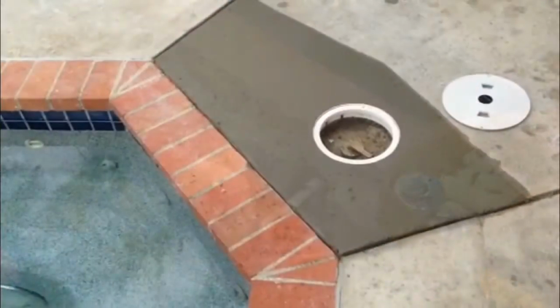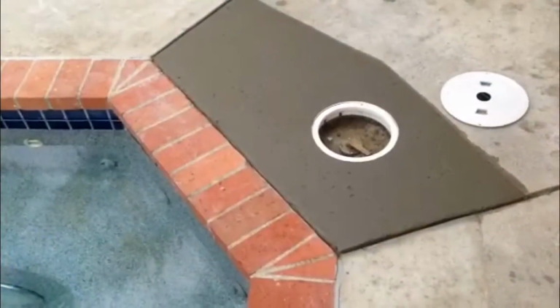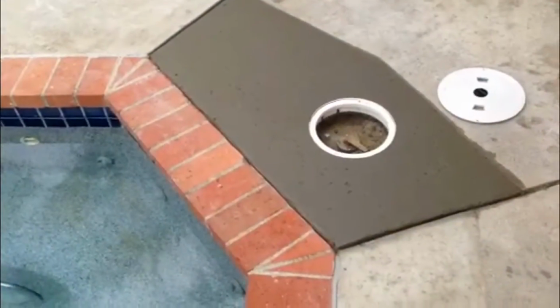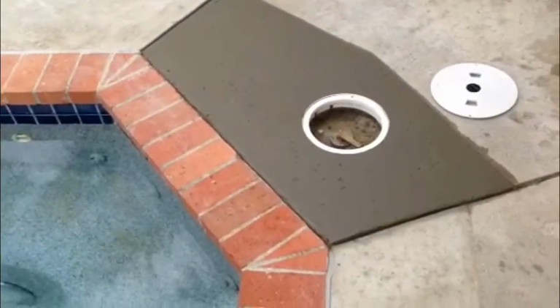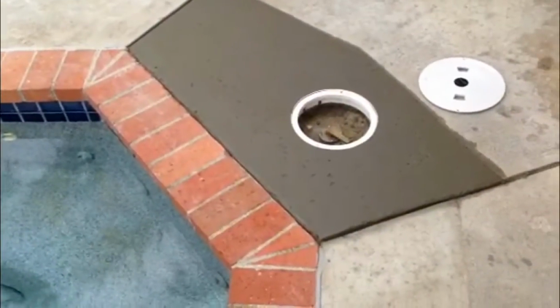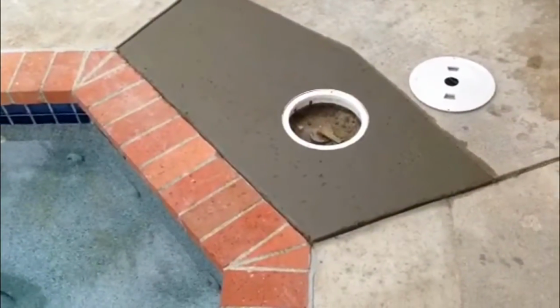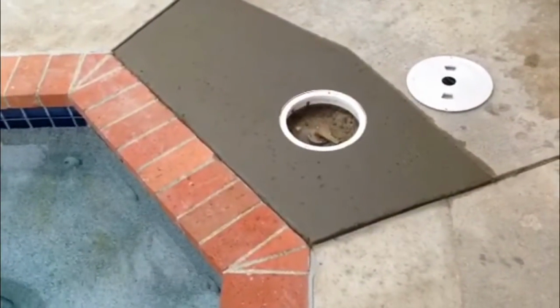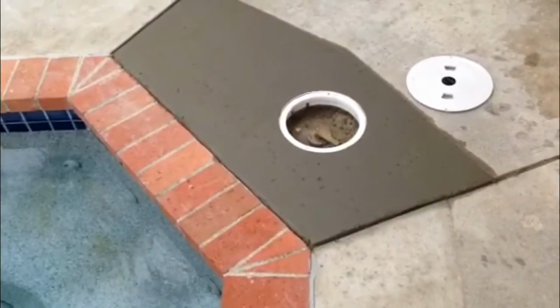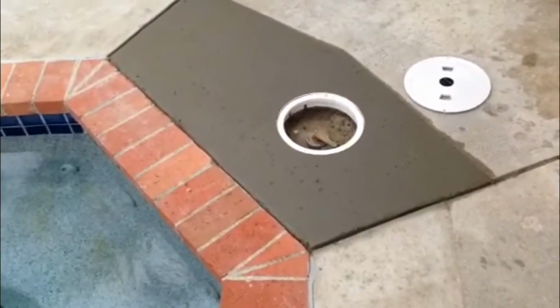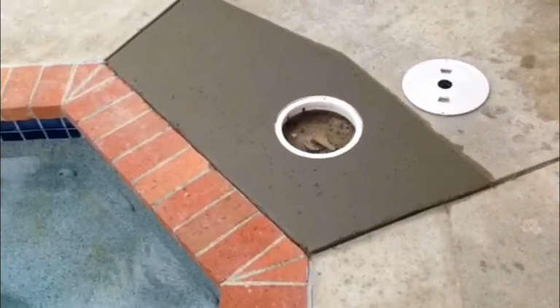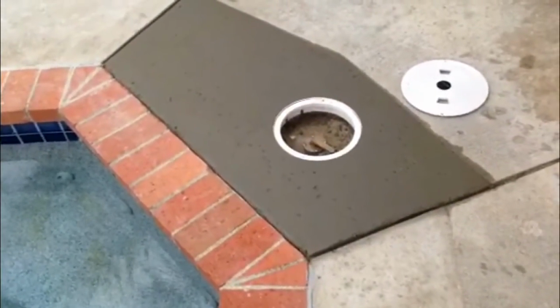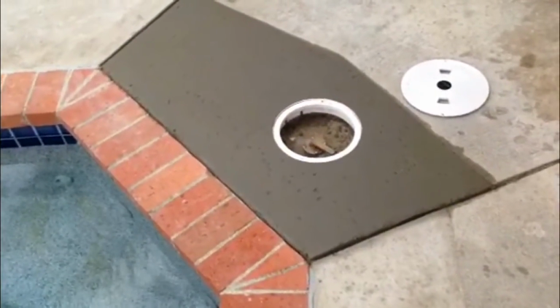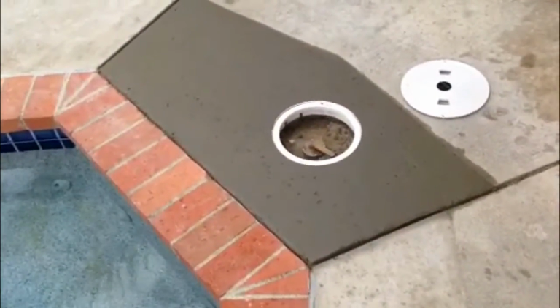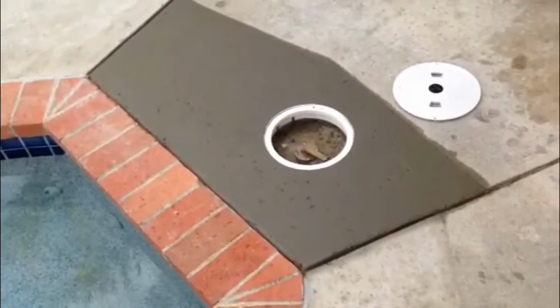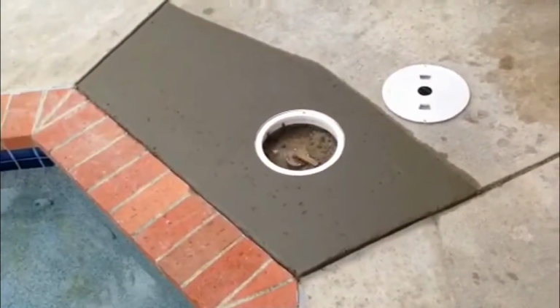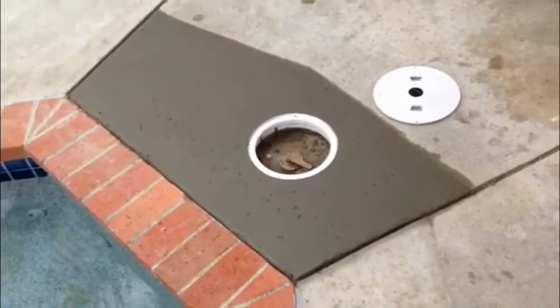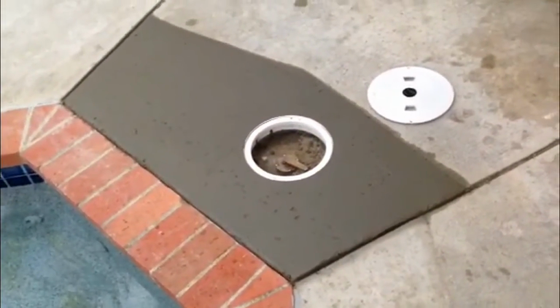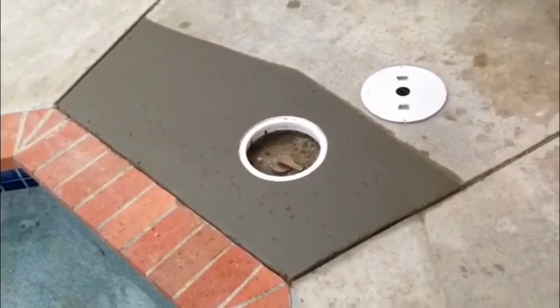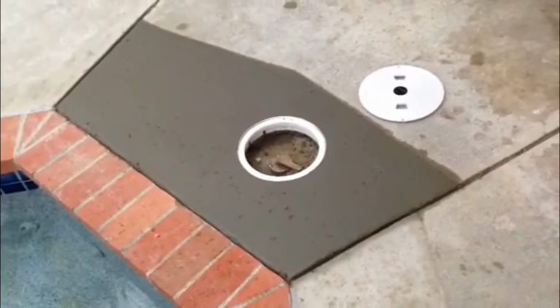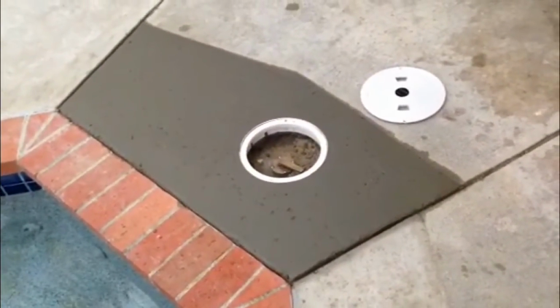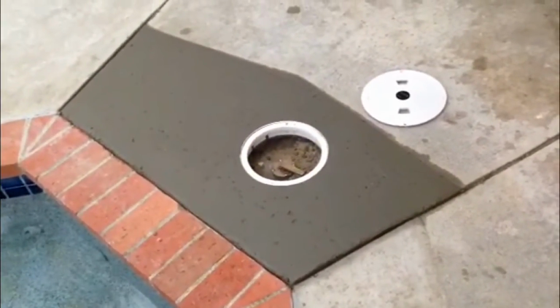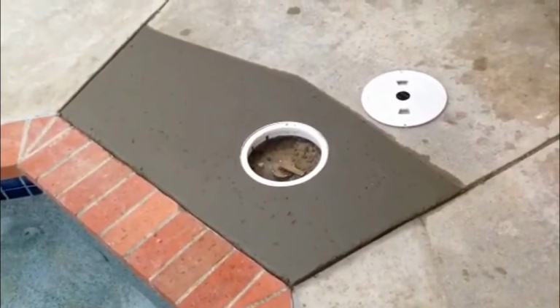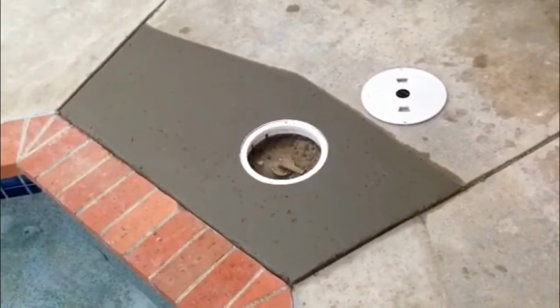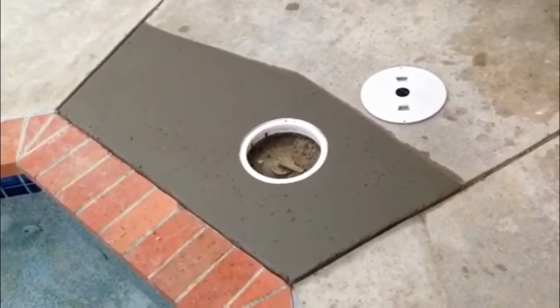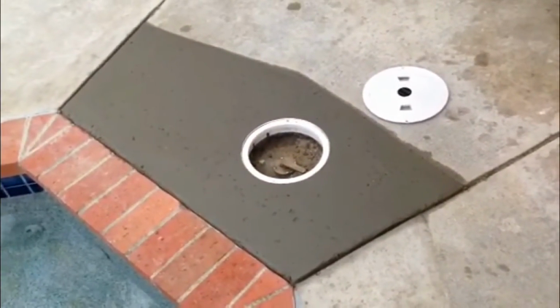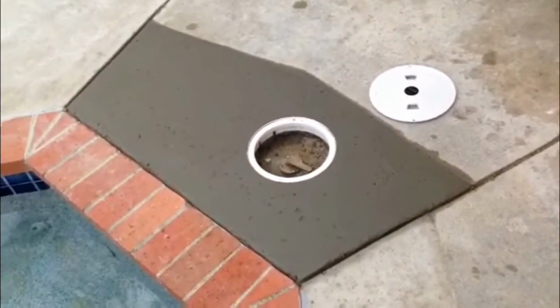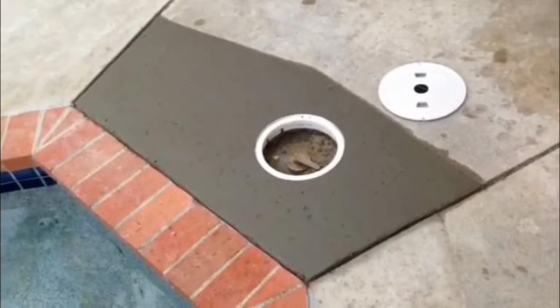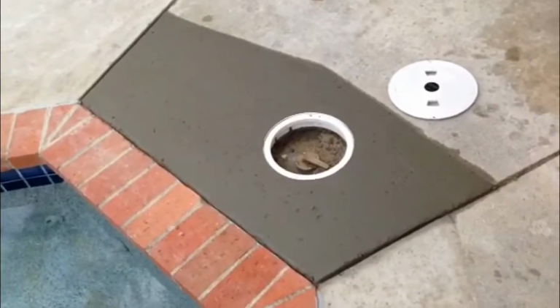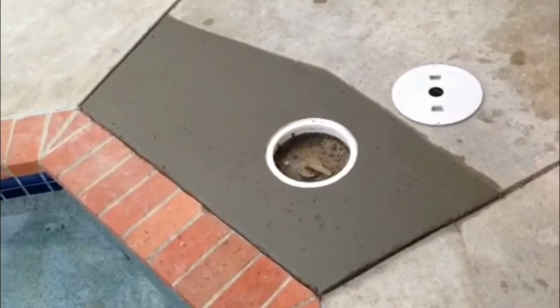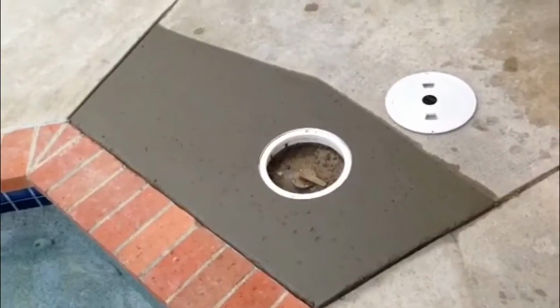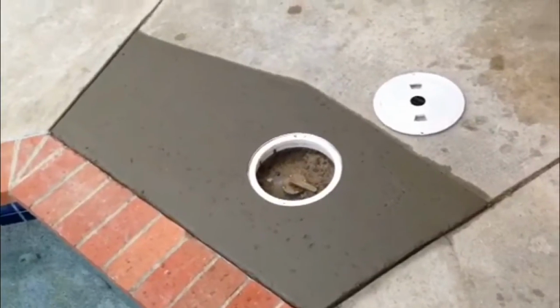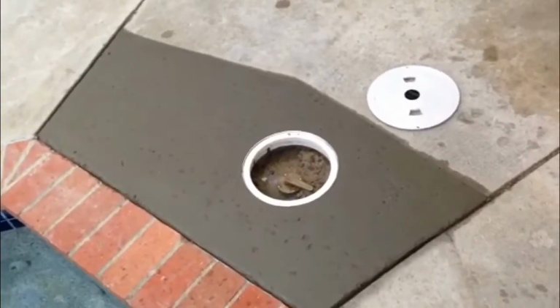This is the poured concrete that was textured, and when it's dry, it should be consistent with the rest of the deck.